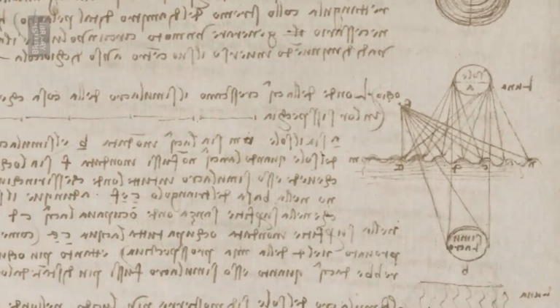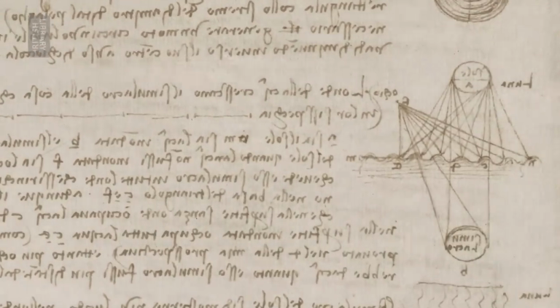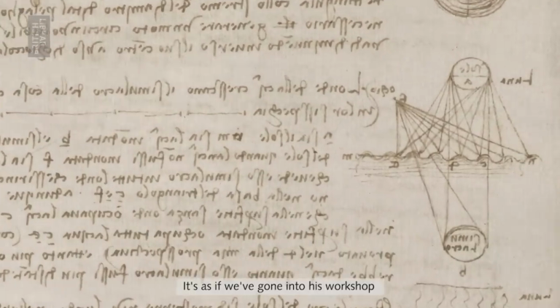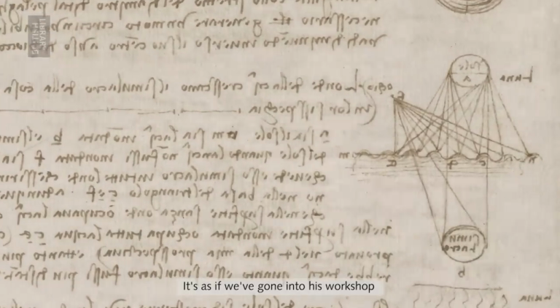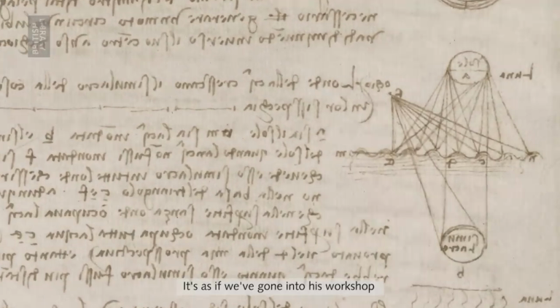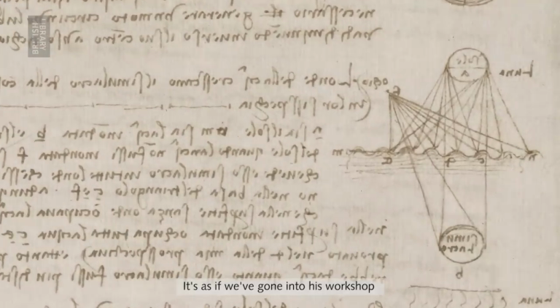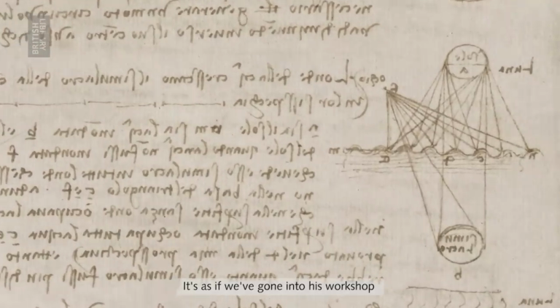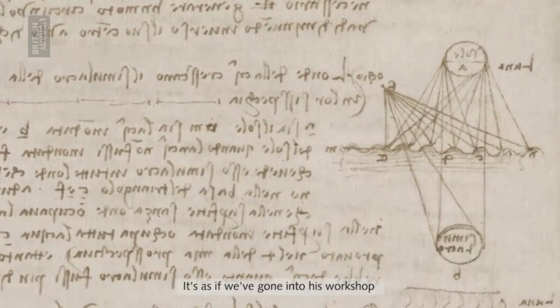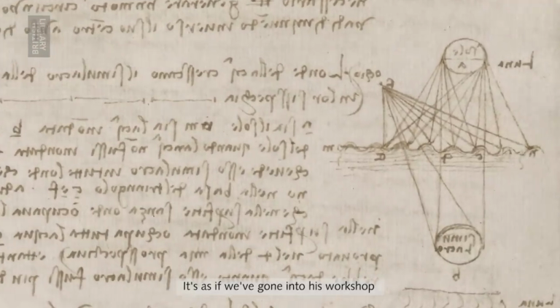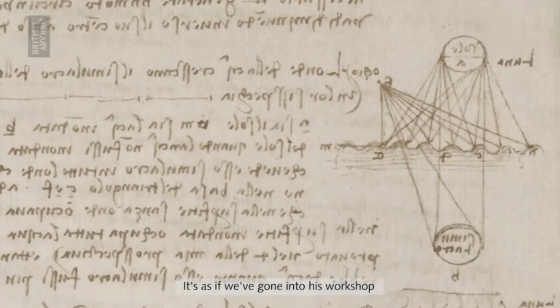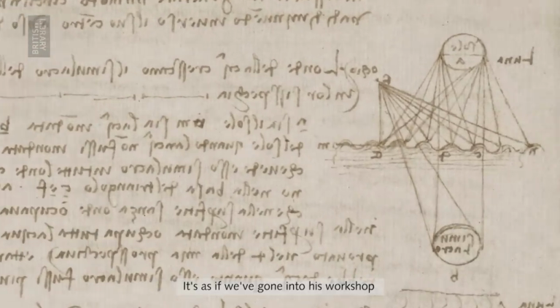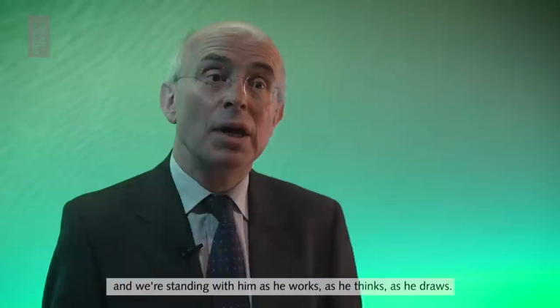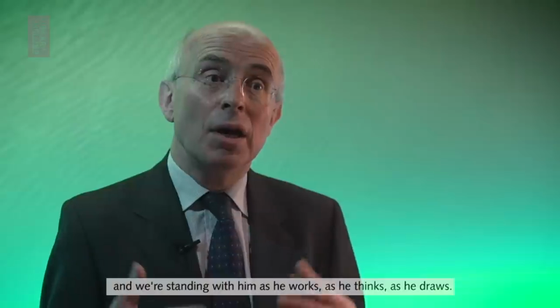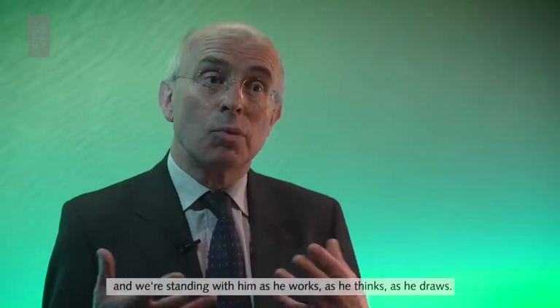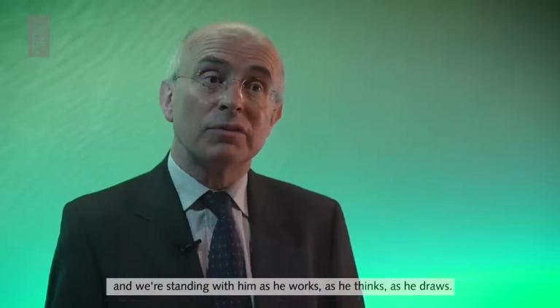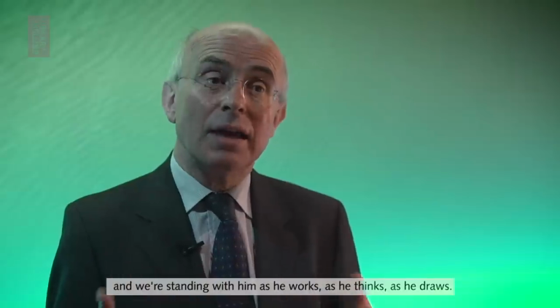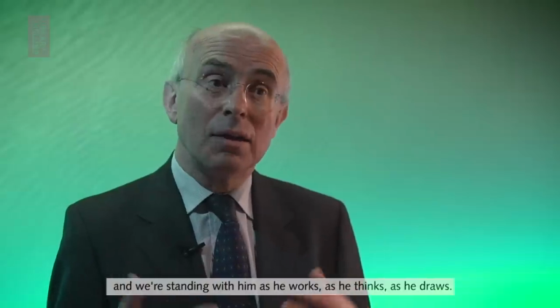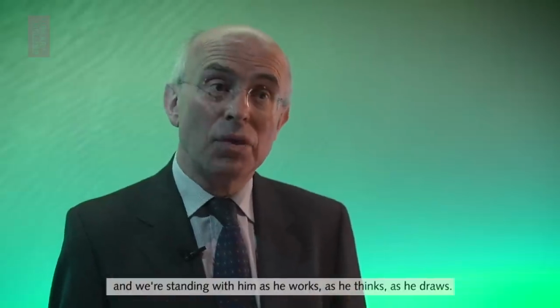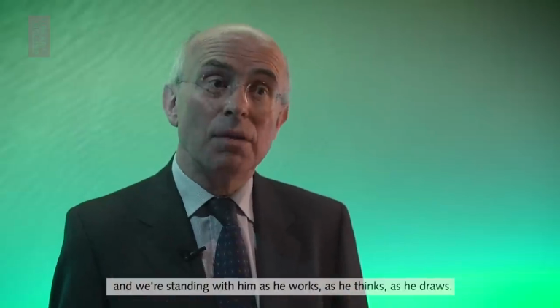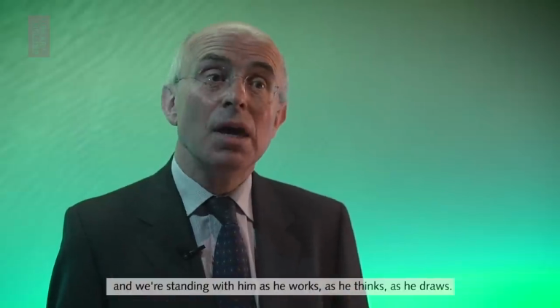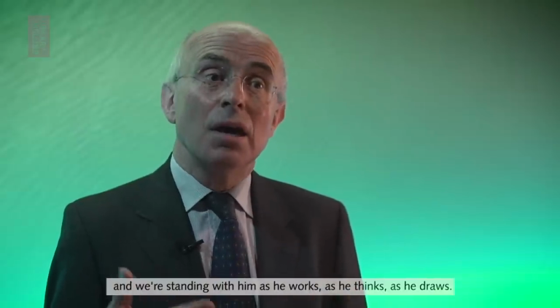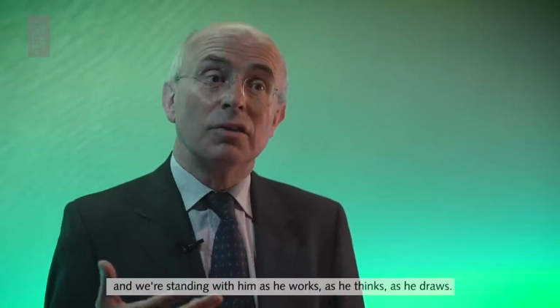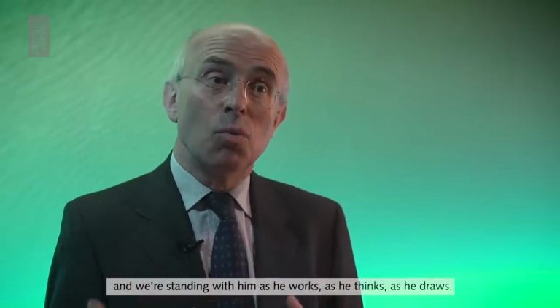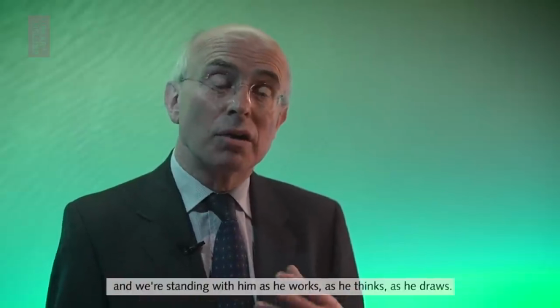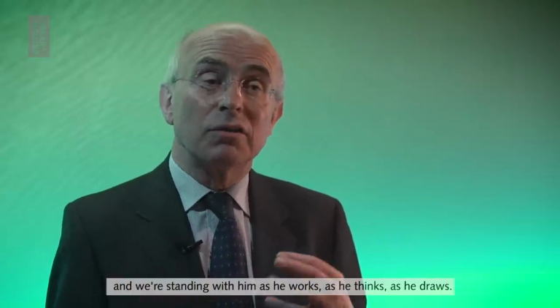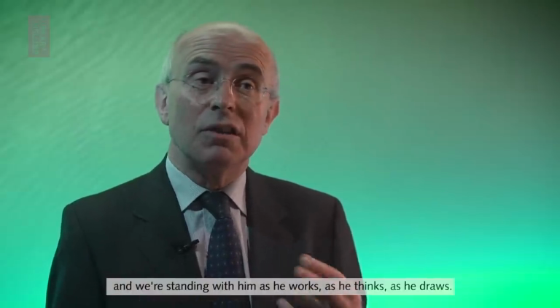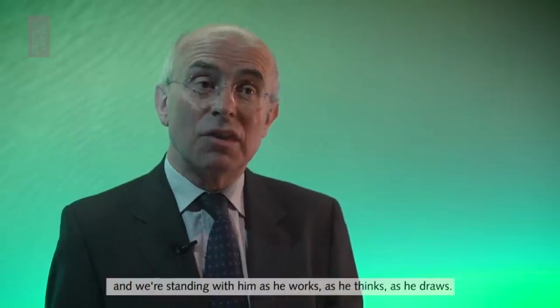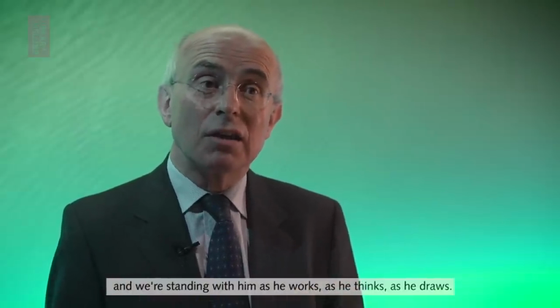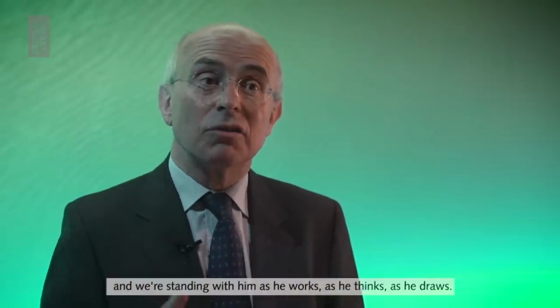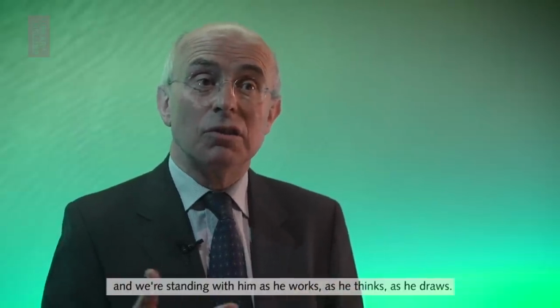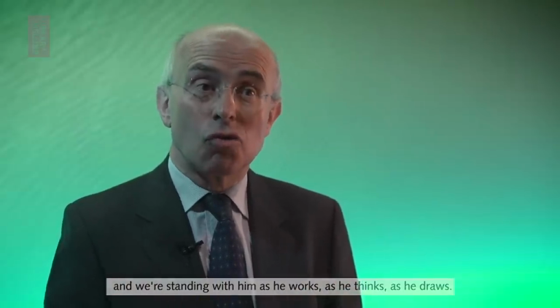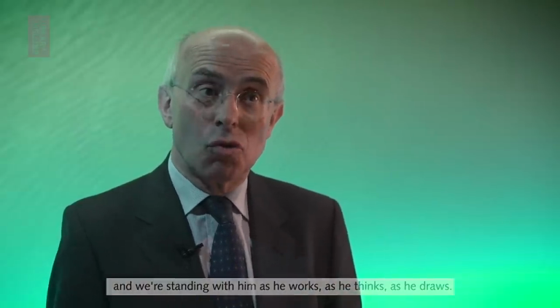It's as if we've gone into his workshop and we're standing with him as he works, as he thinks, as he draws.